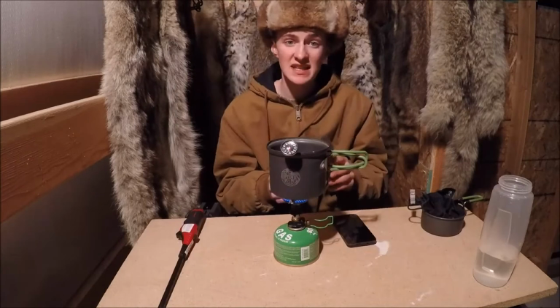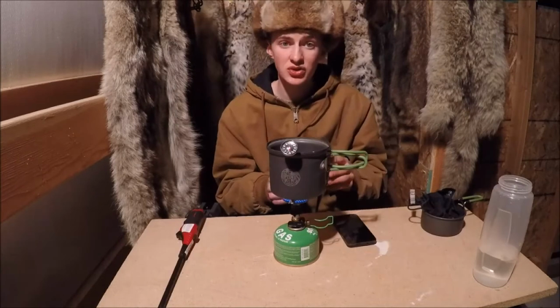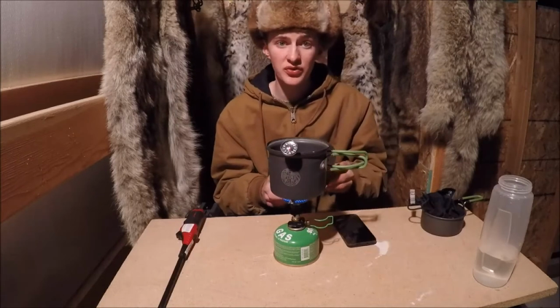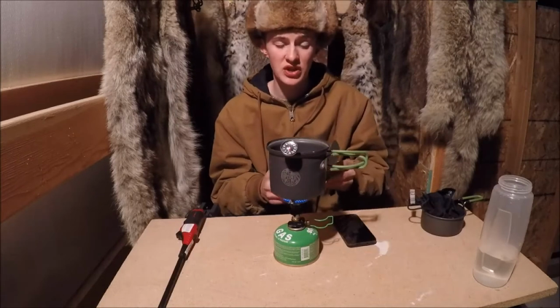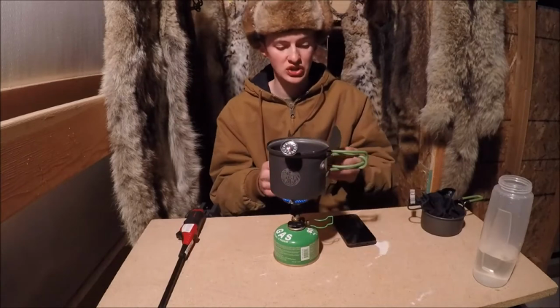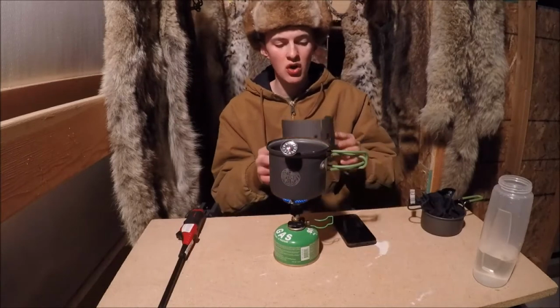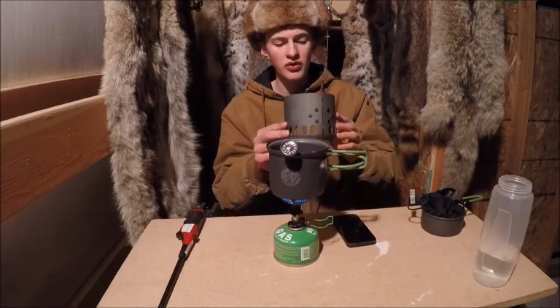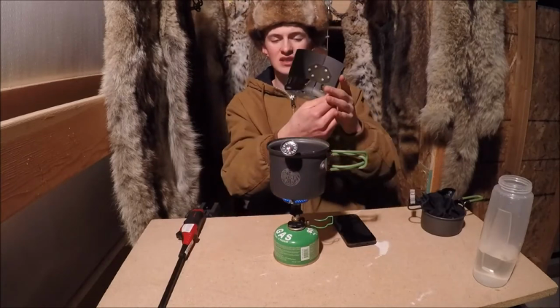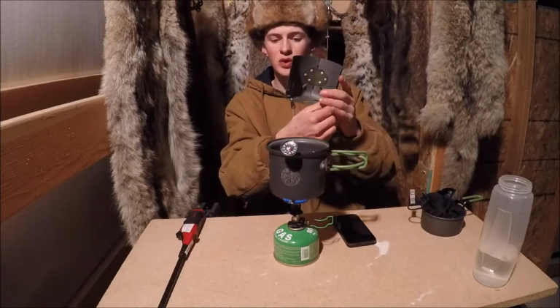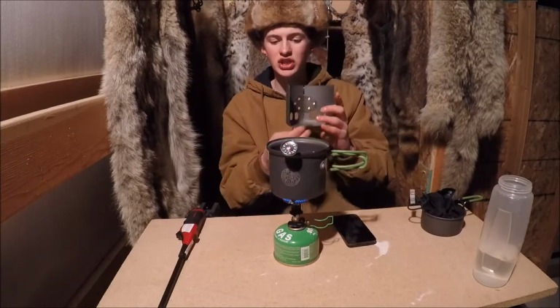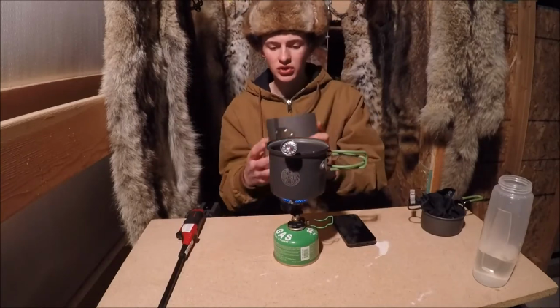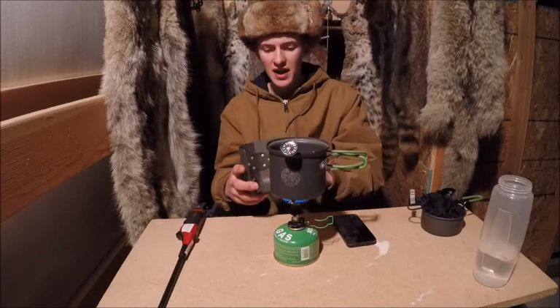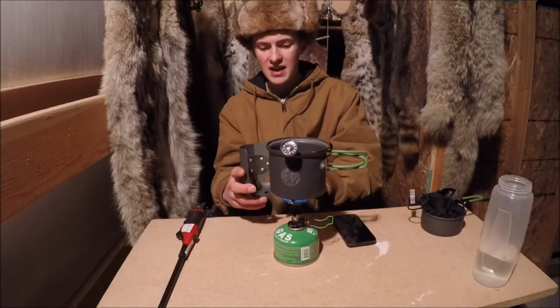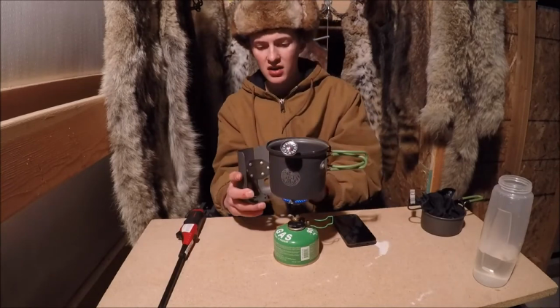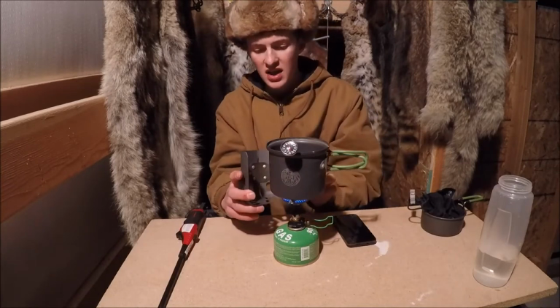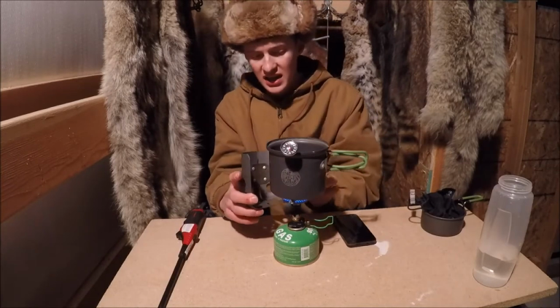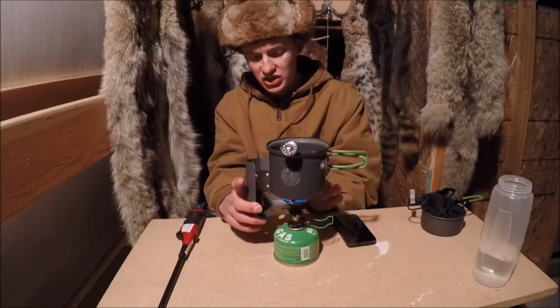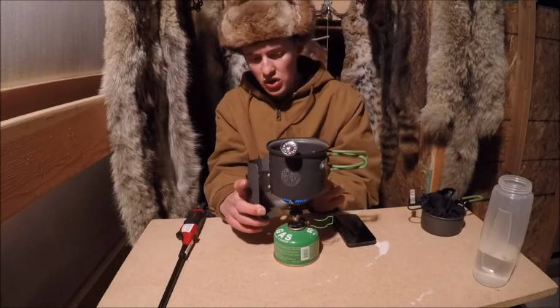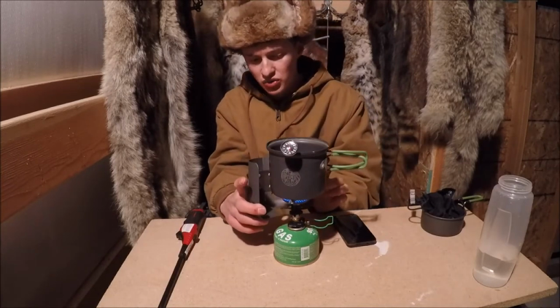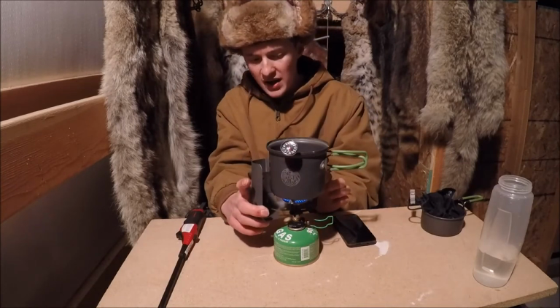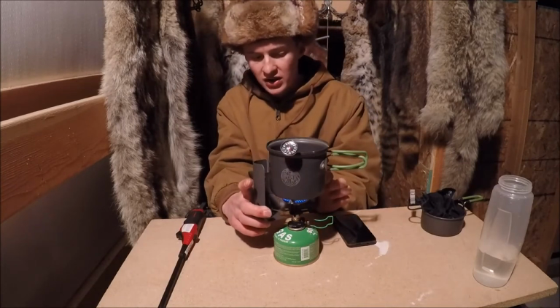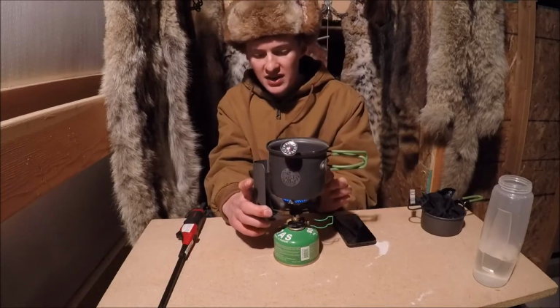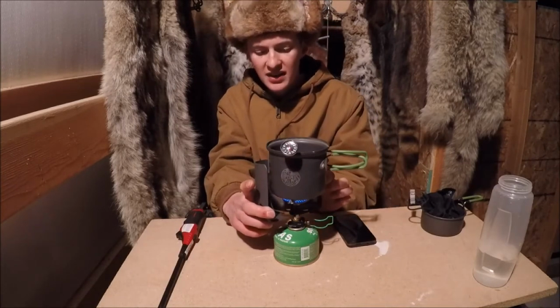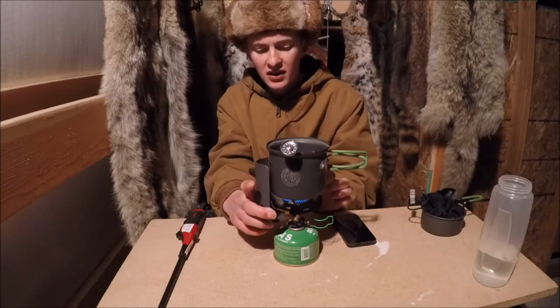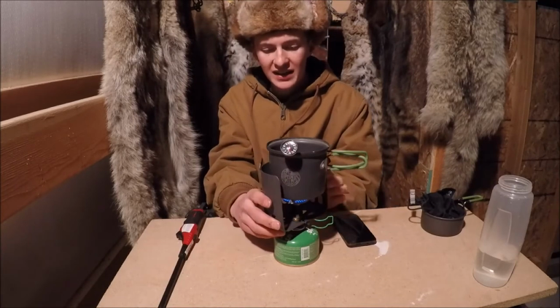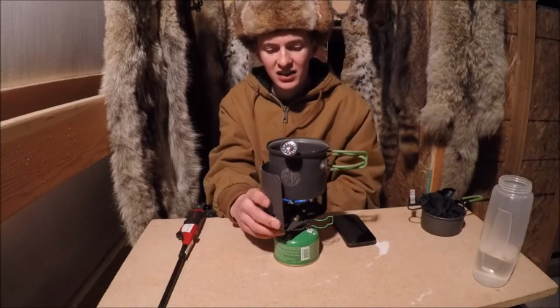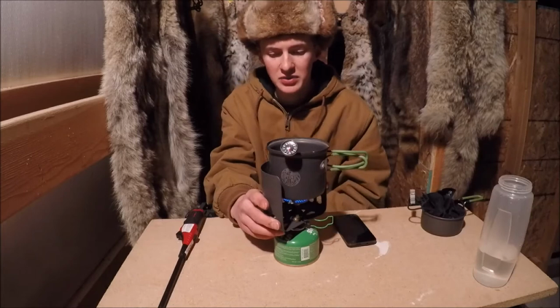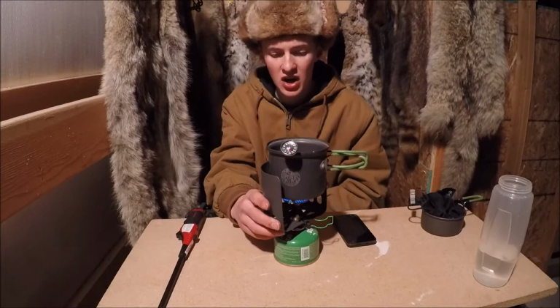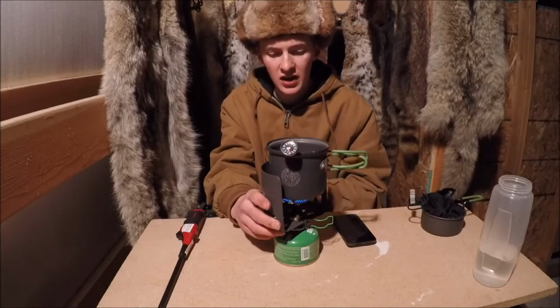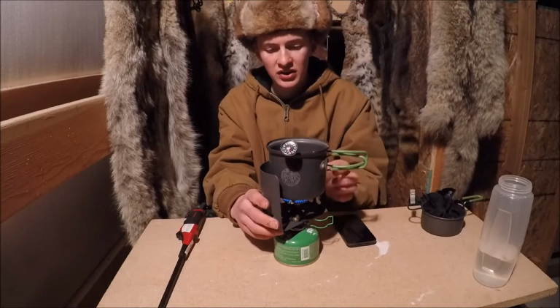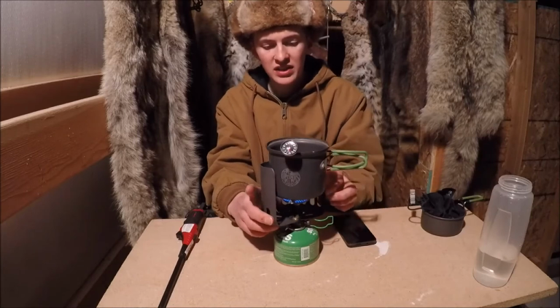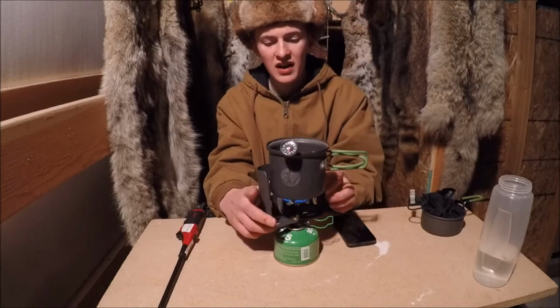An accessory for this stove is this windshield right here. It just goes right underneath here and clips on underneath there.